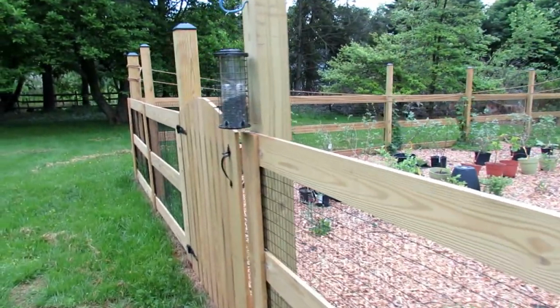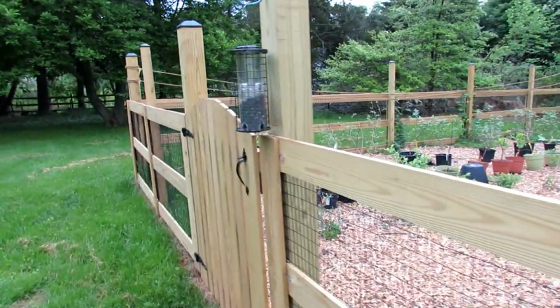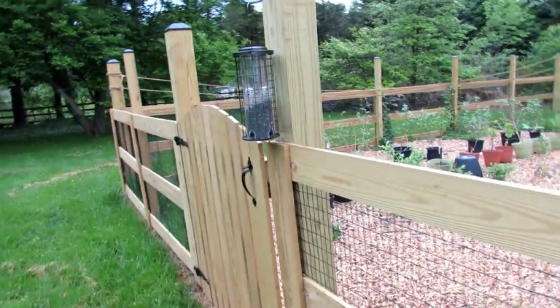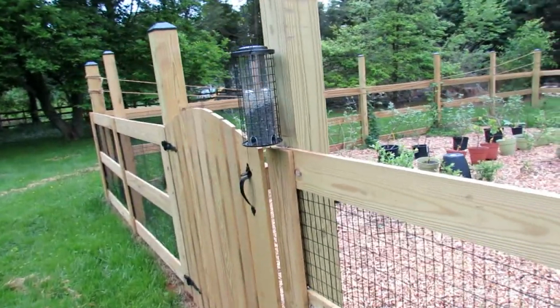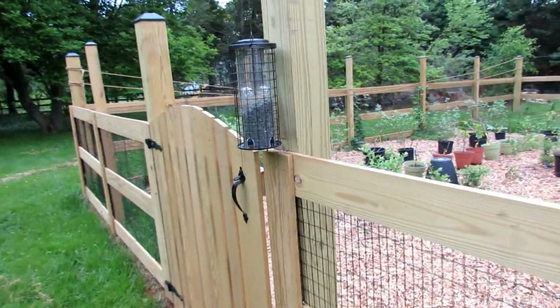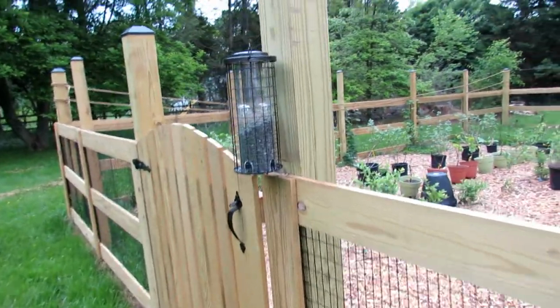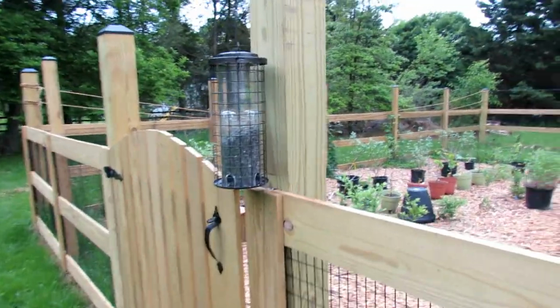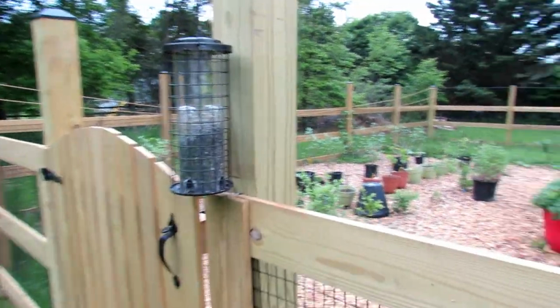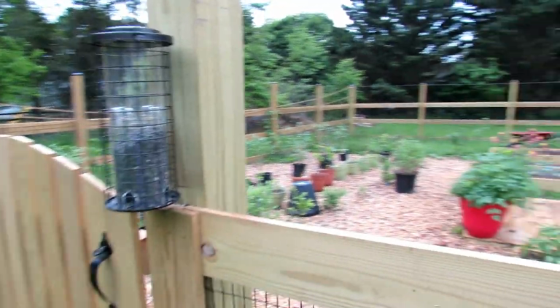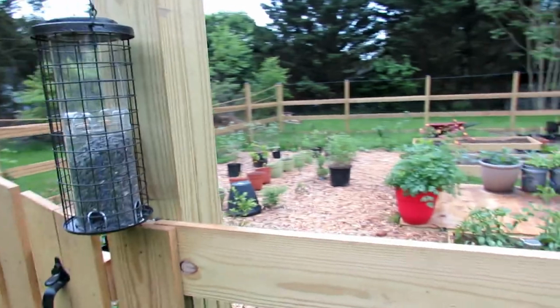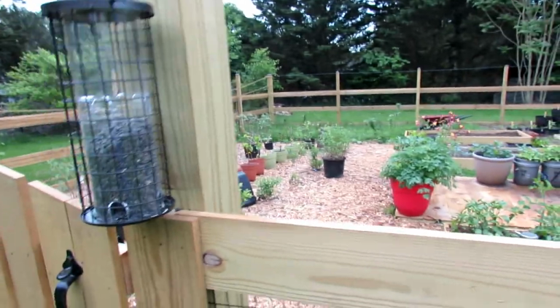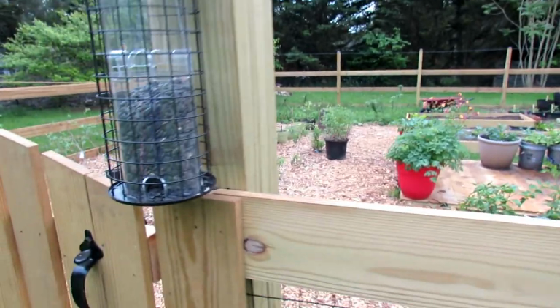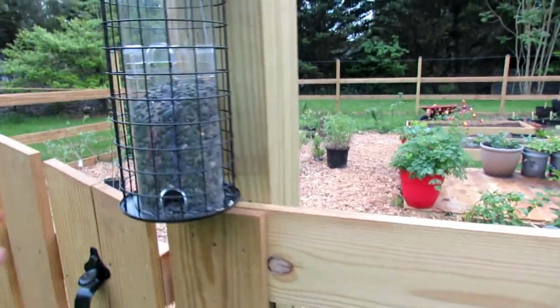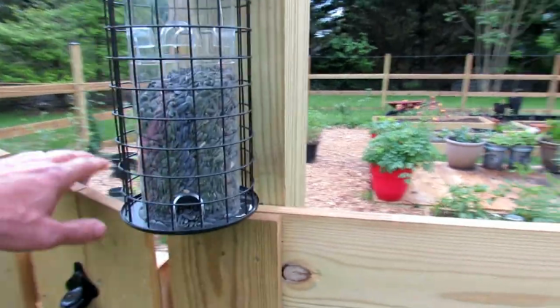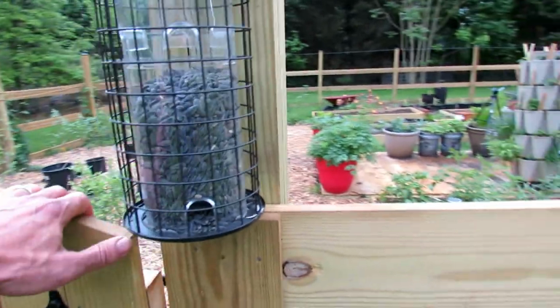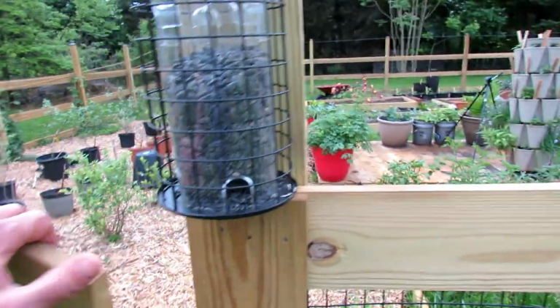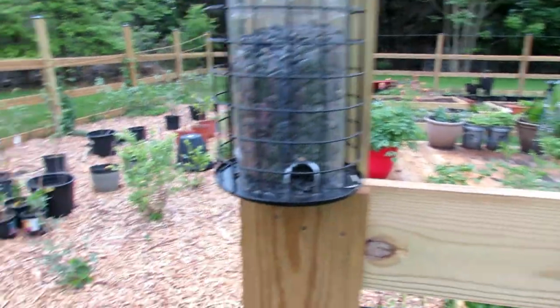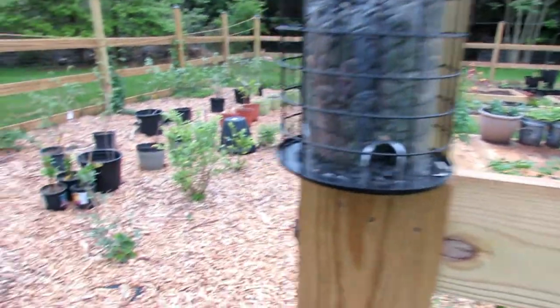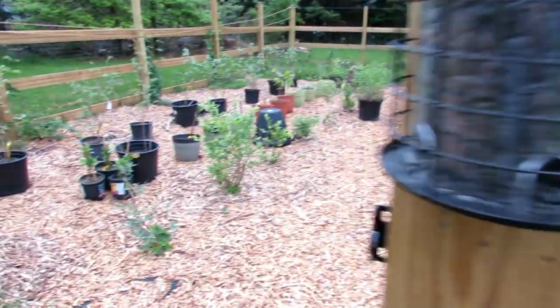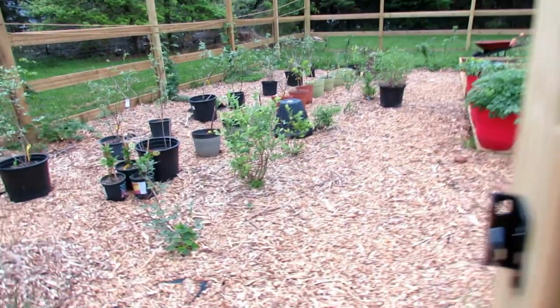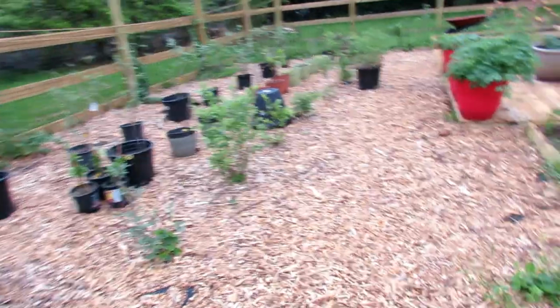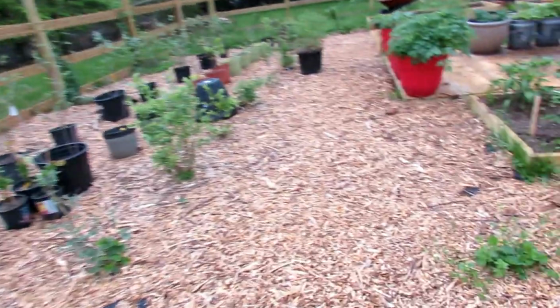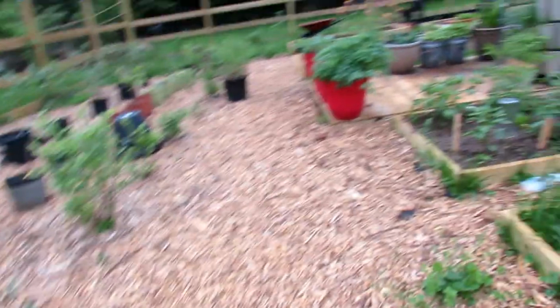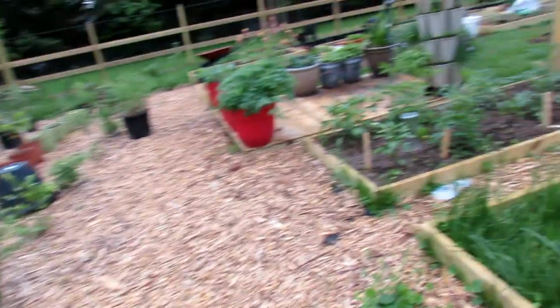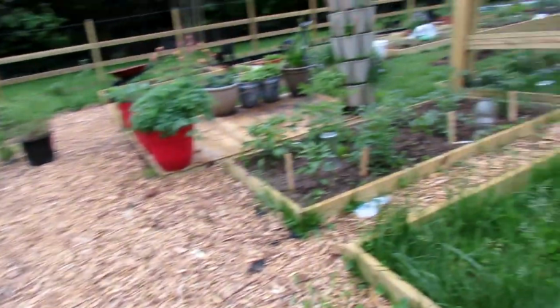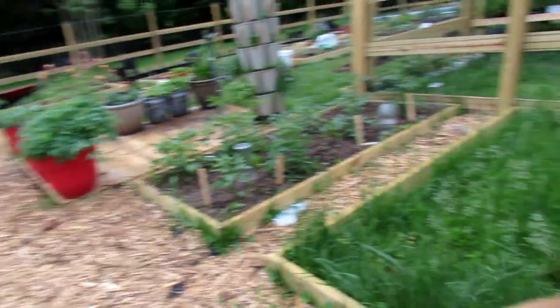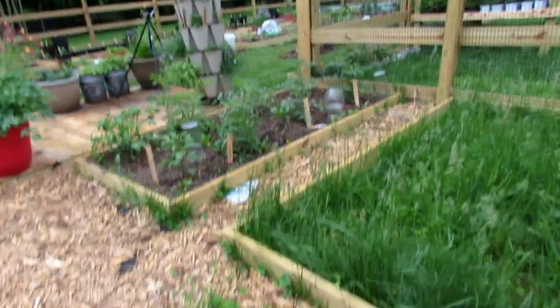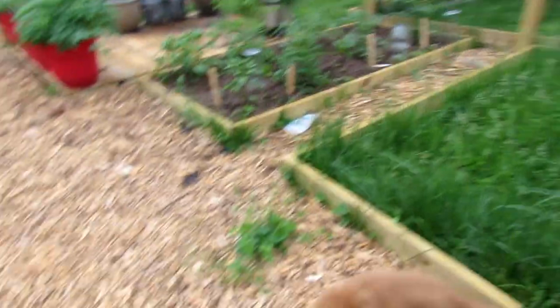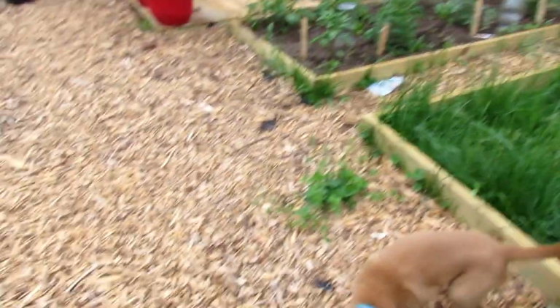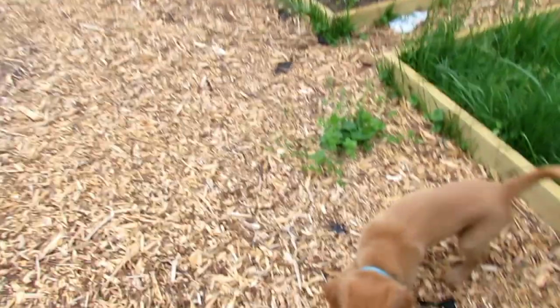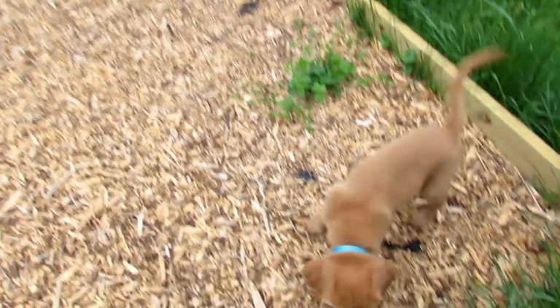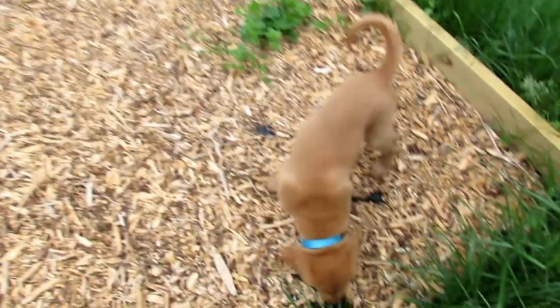We have a new grand puppy in the family. His name is Tucker. He is full of energy.